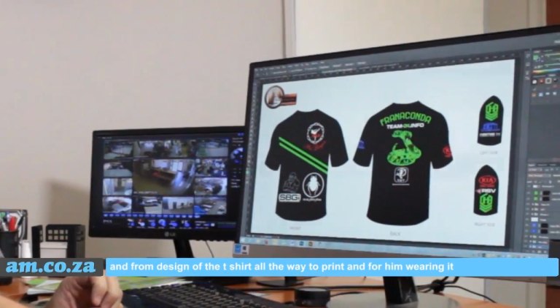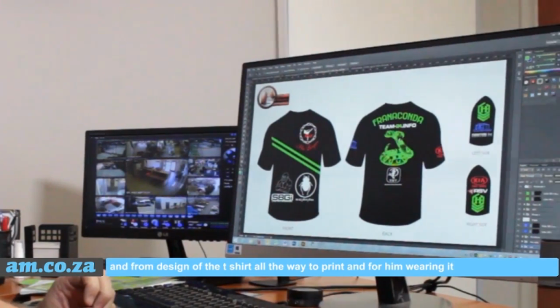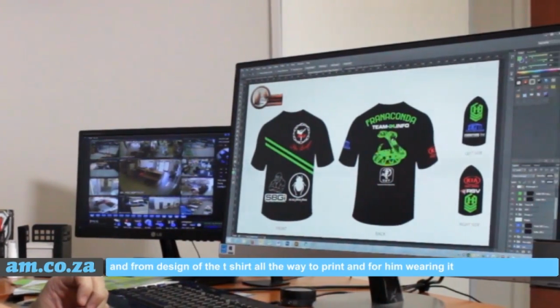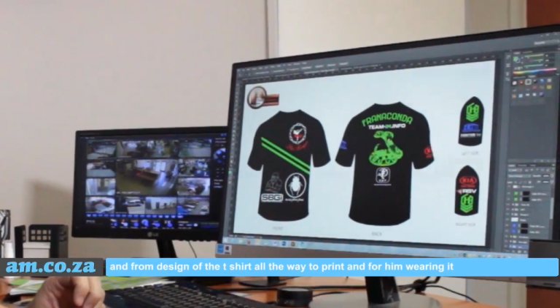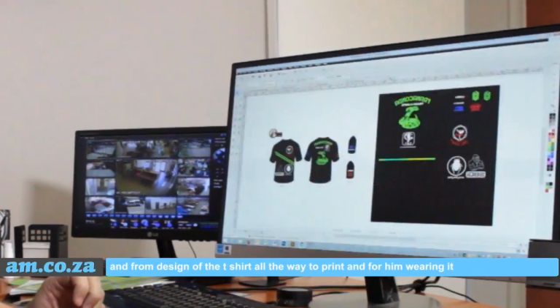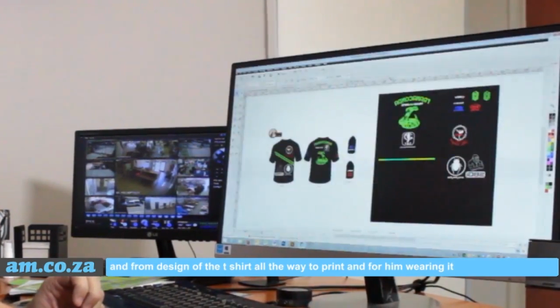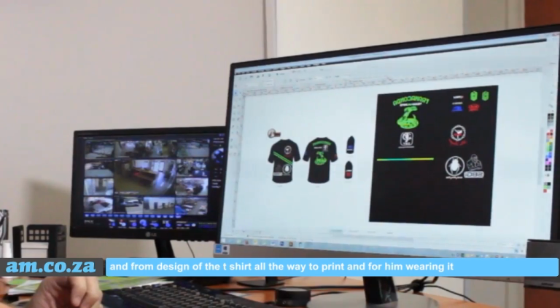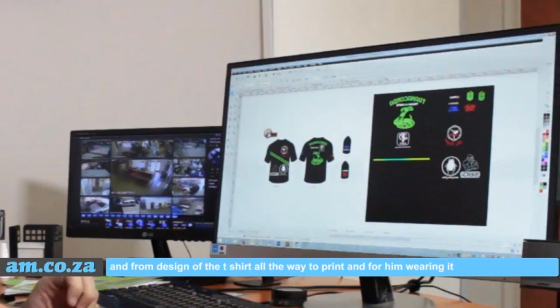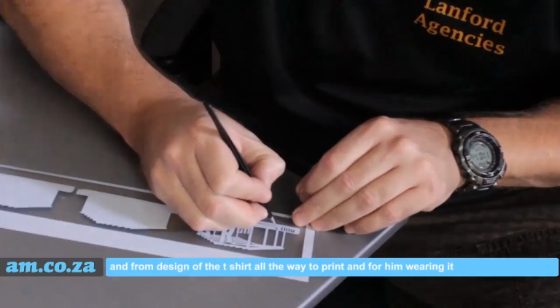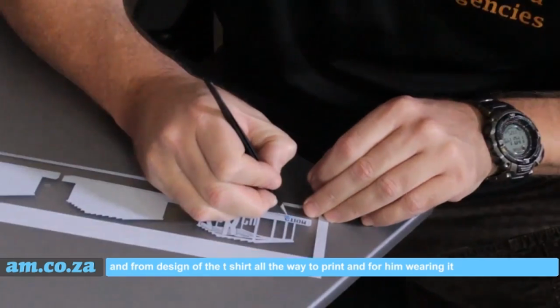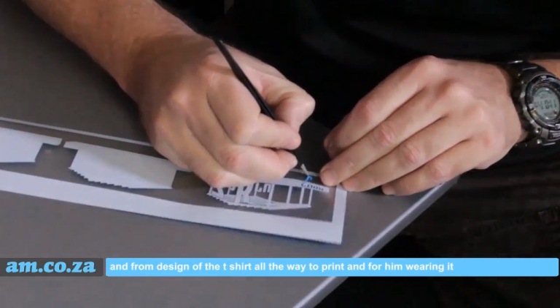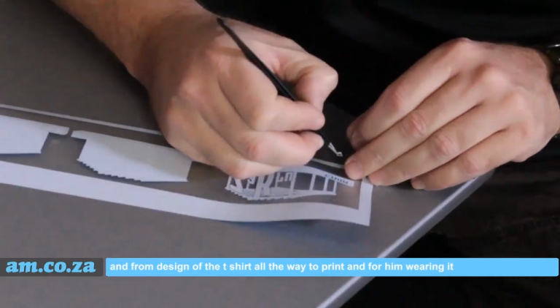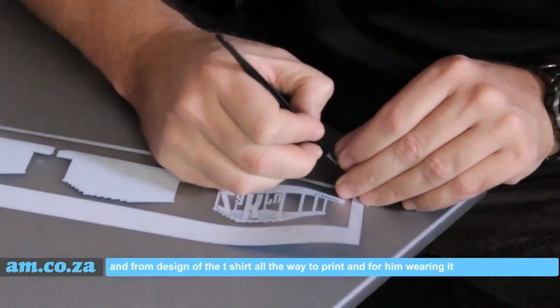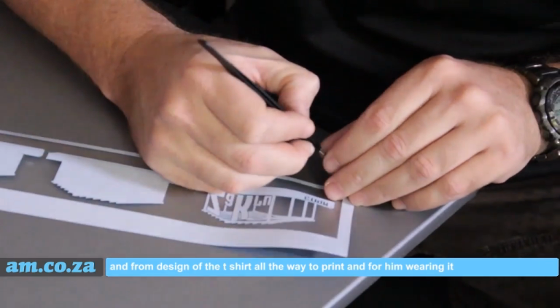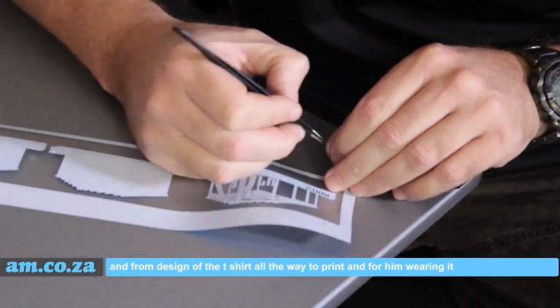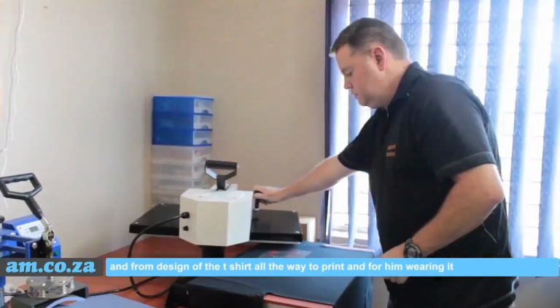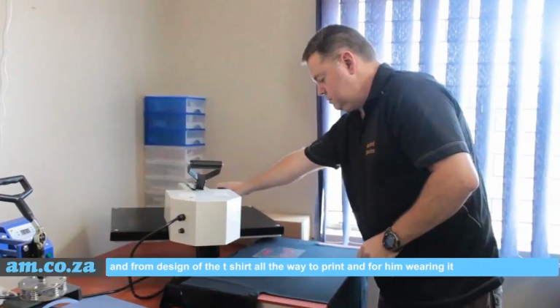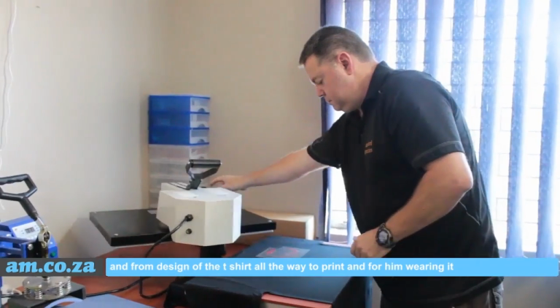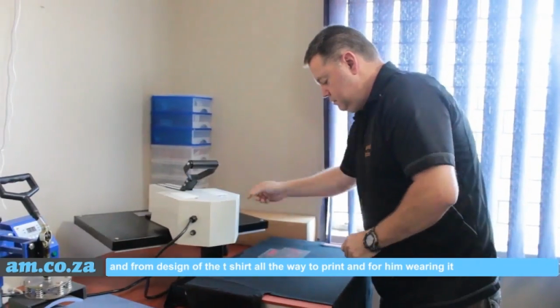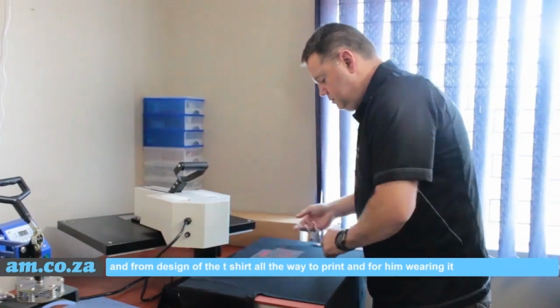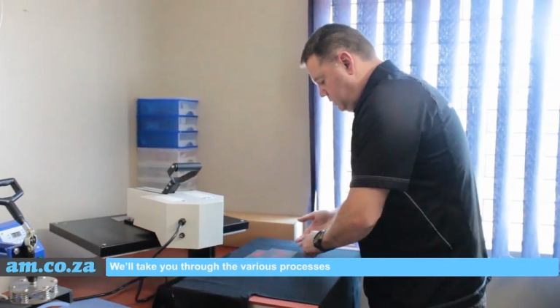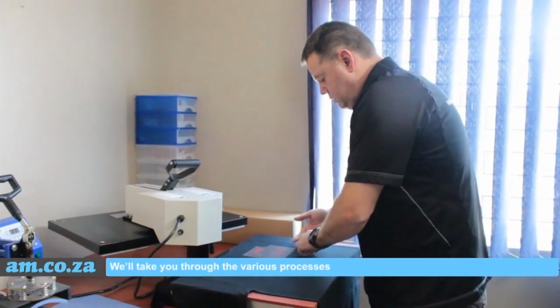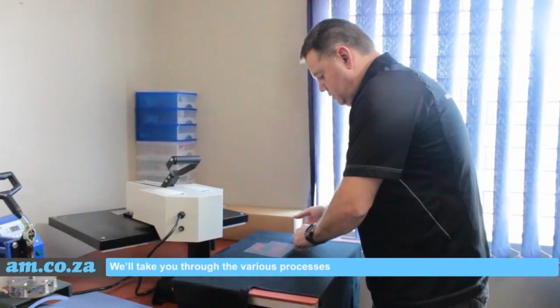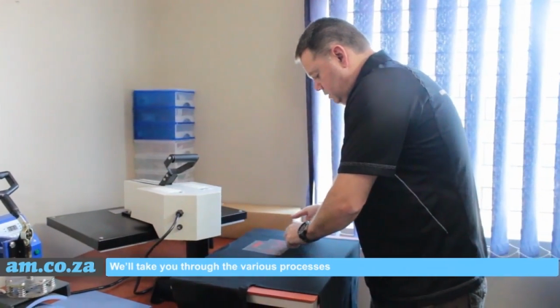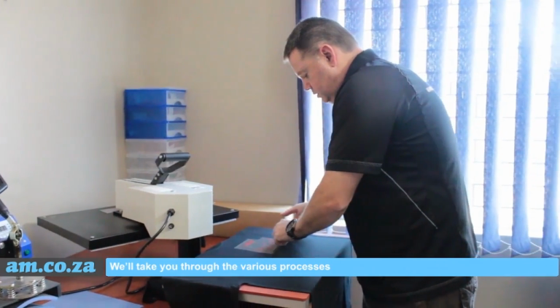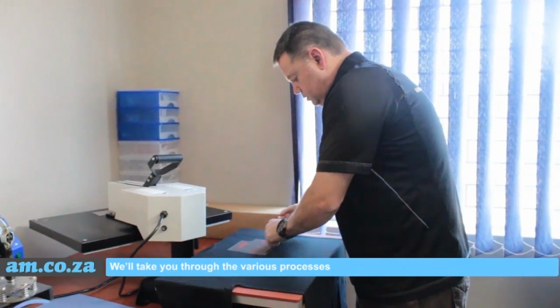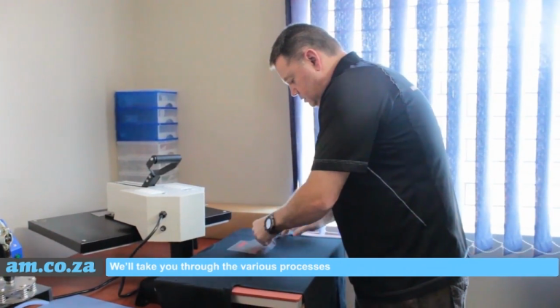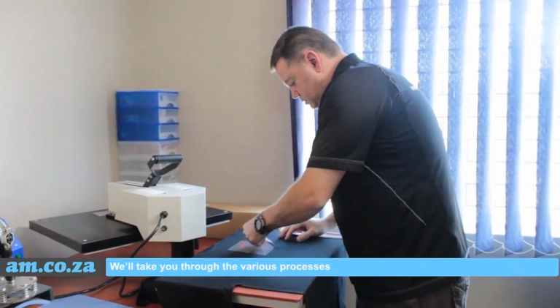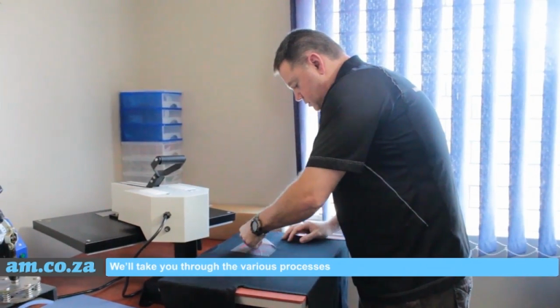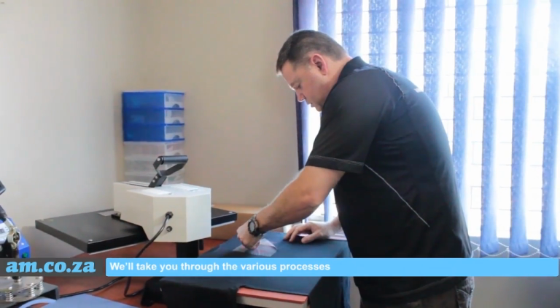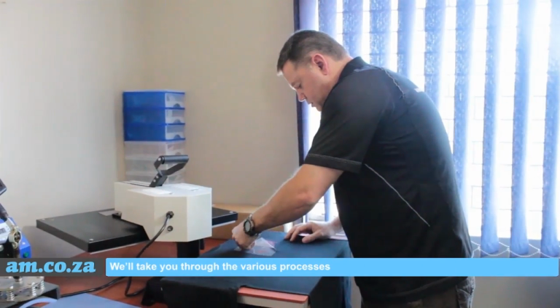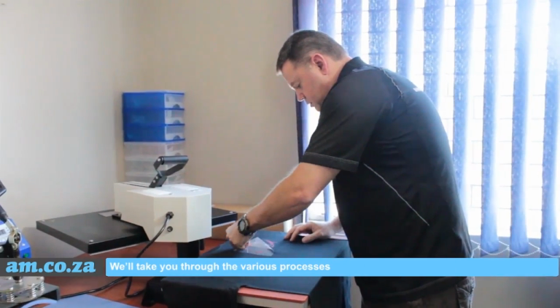From design of the t-shirt all the way to print and for him wearing it, we will take you through the various processes.